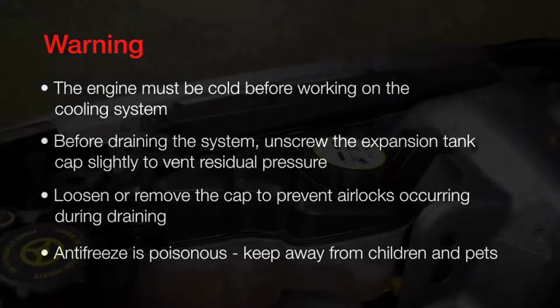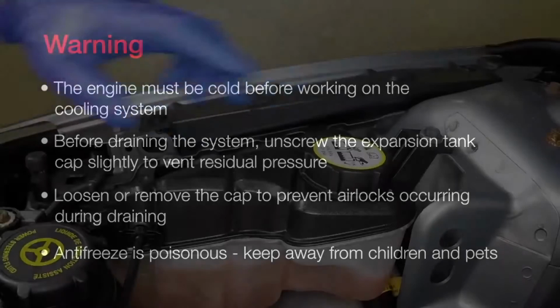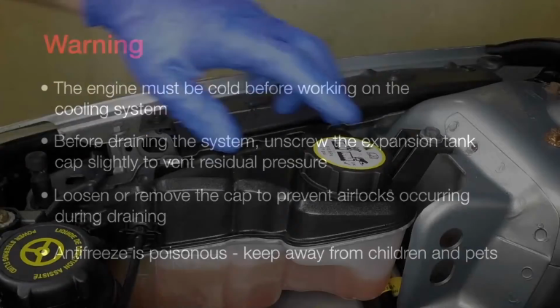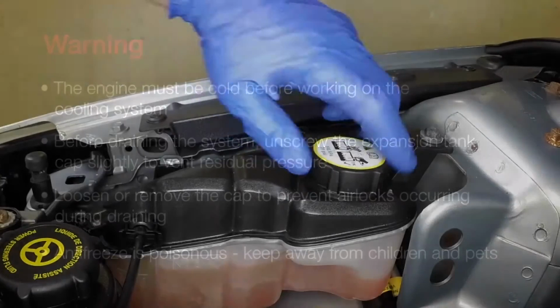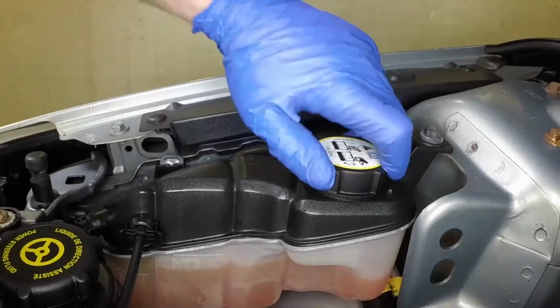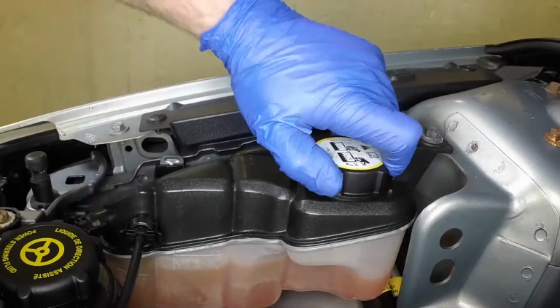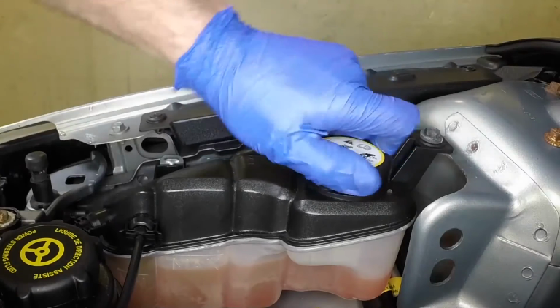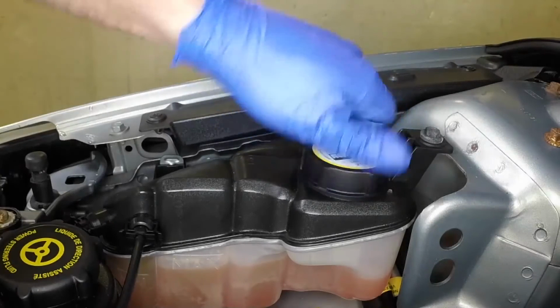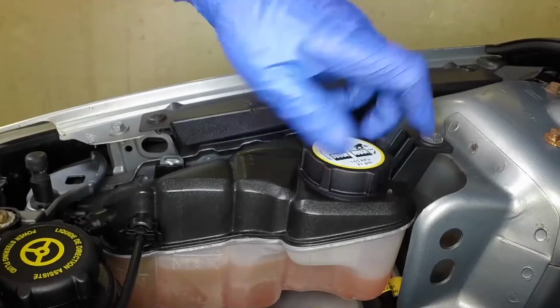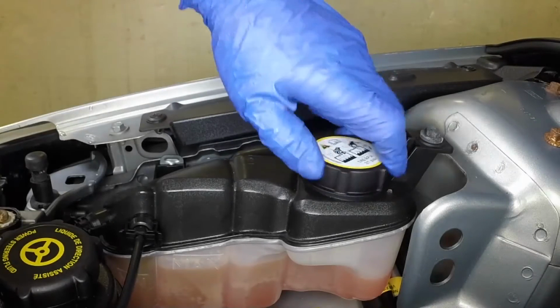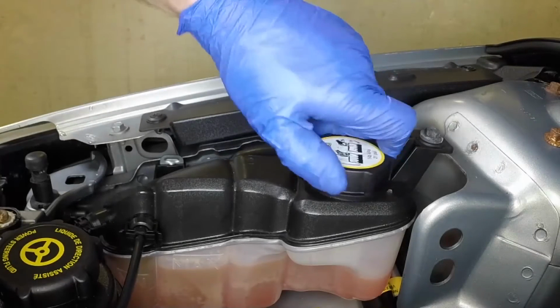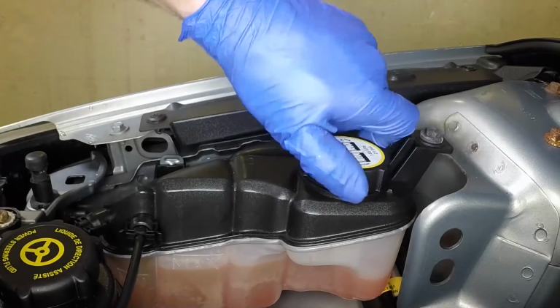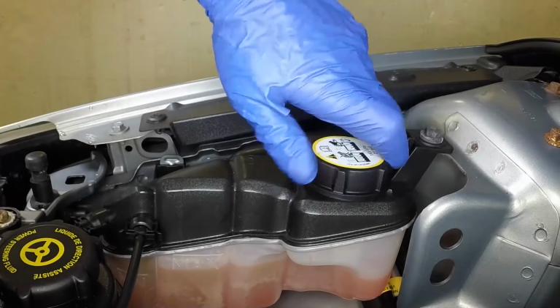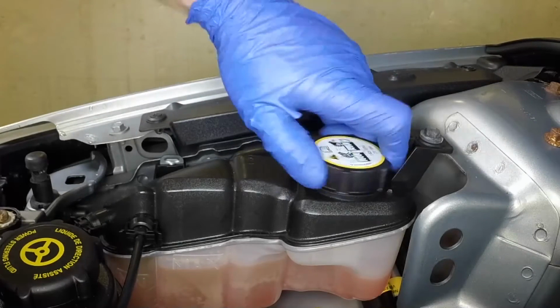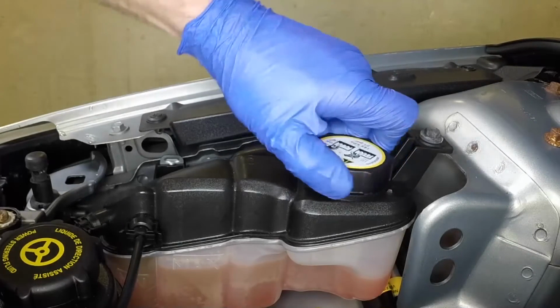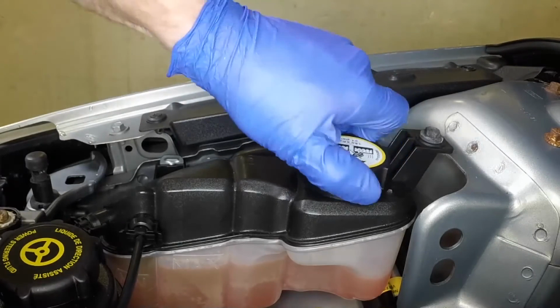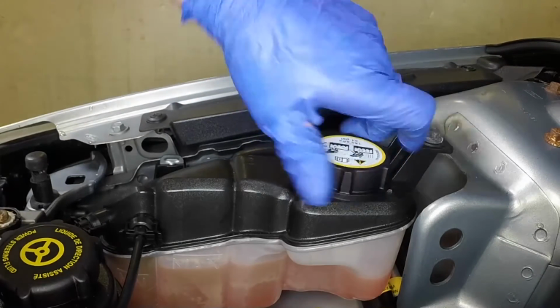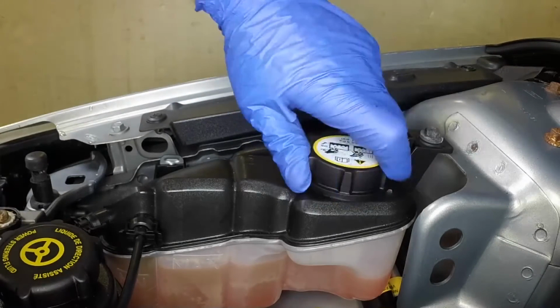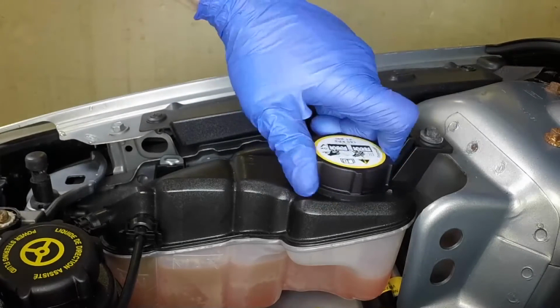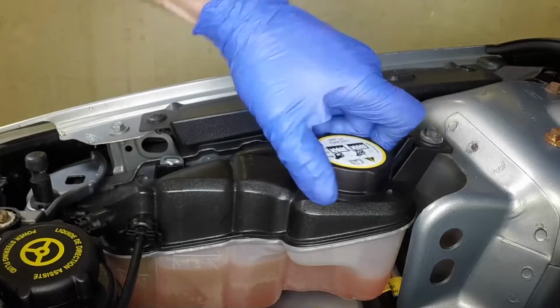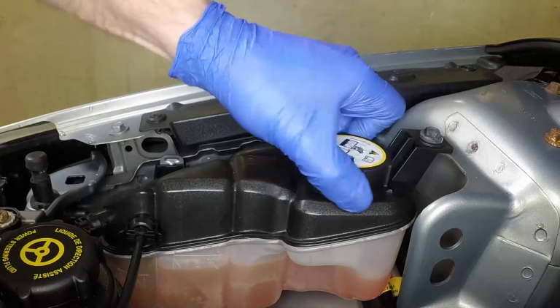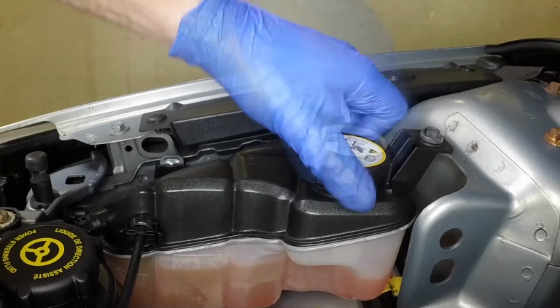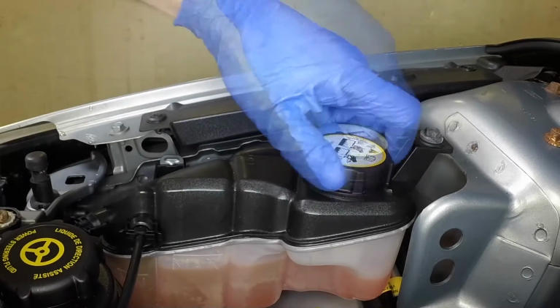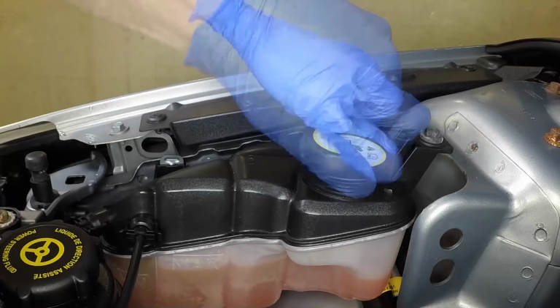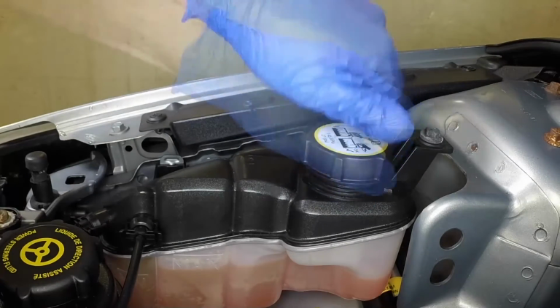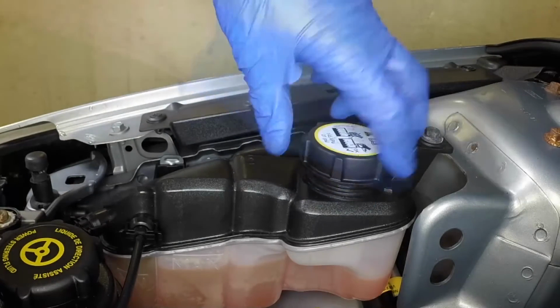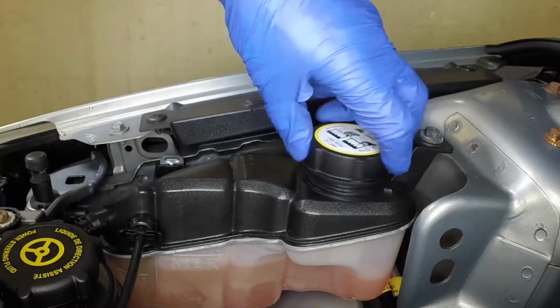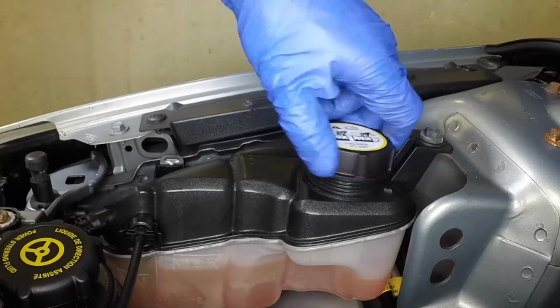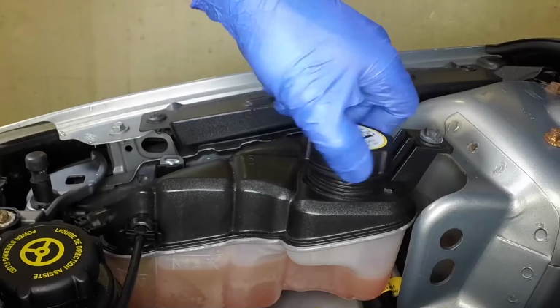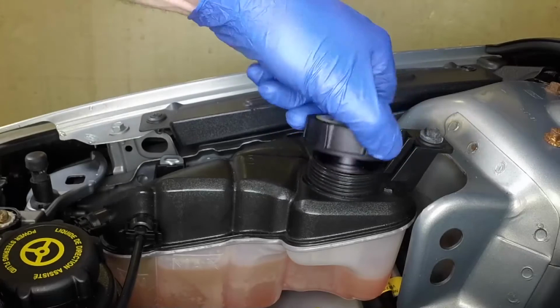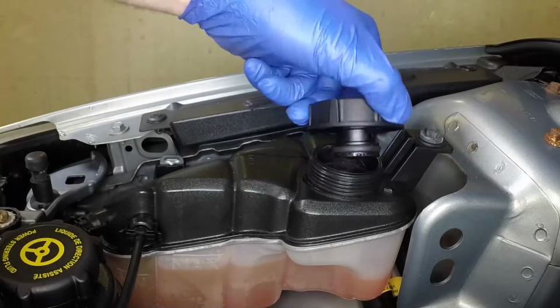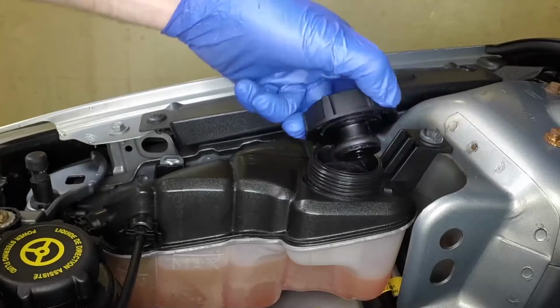With the engine completely cold, unscrew the filler cap from the coolant expansion tank.